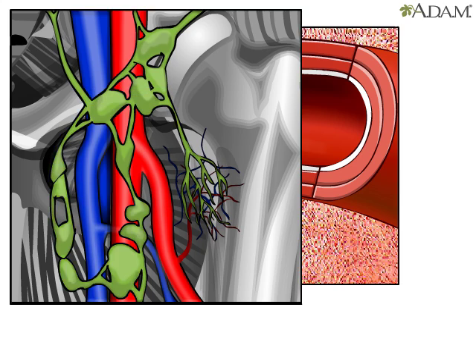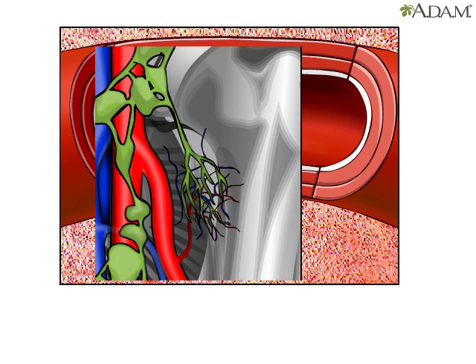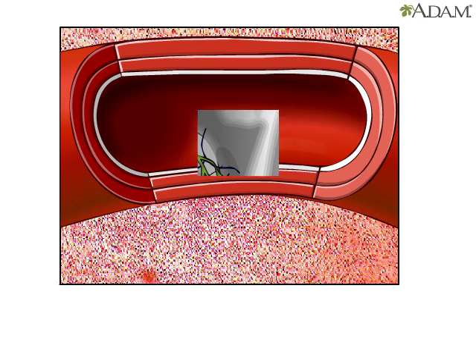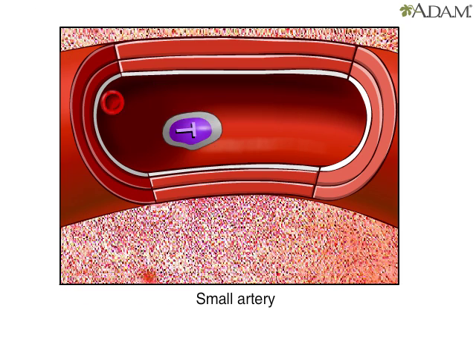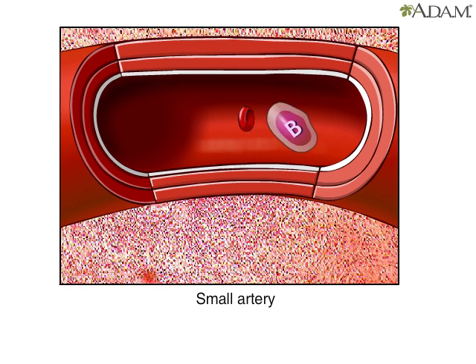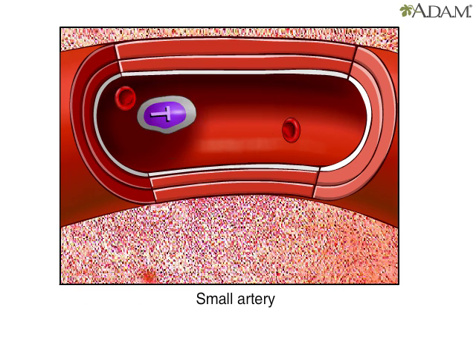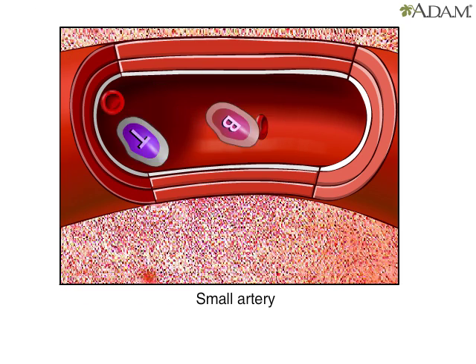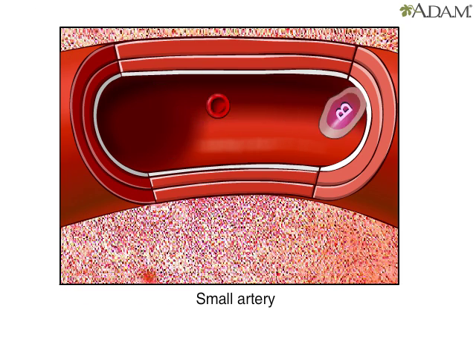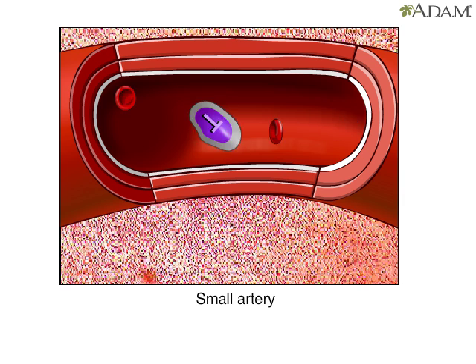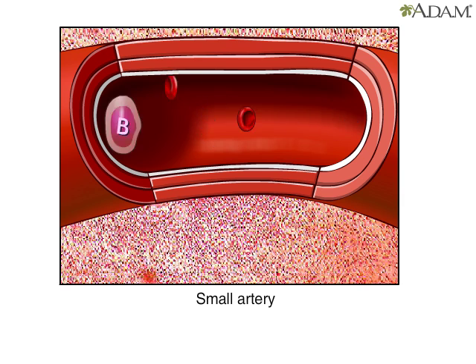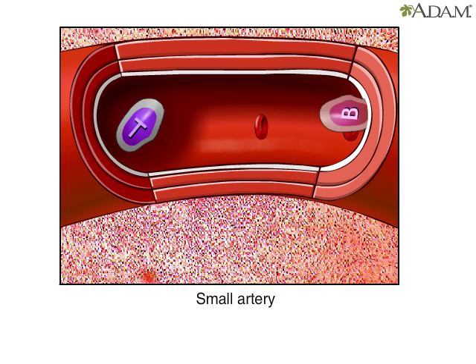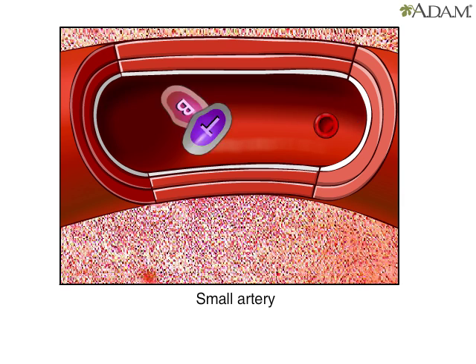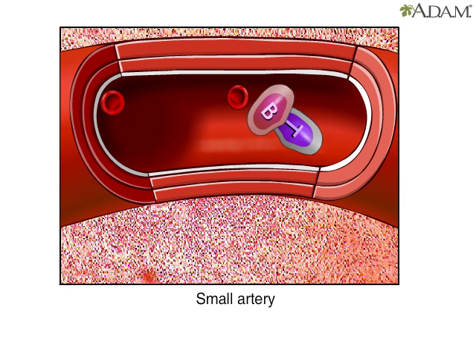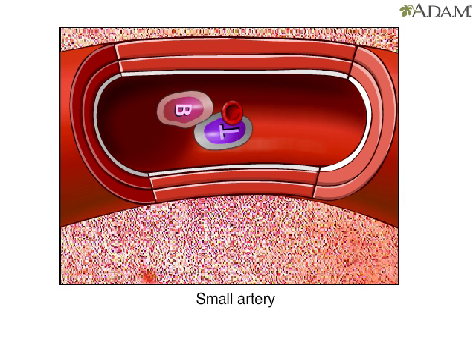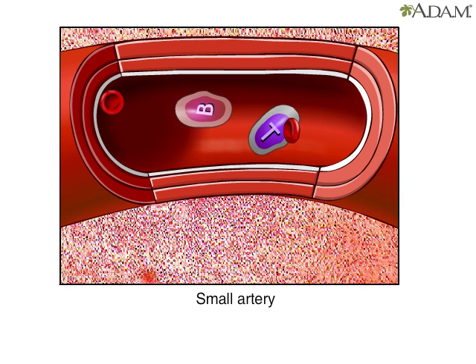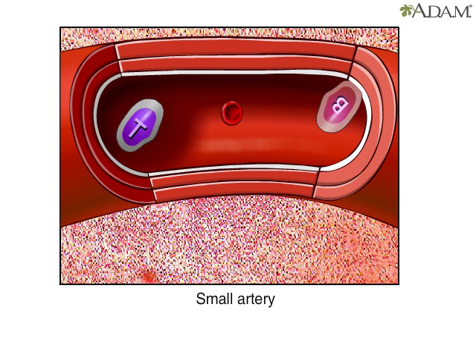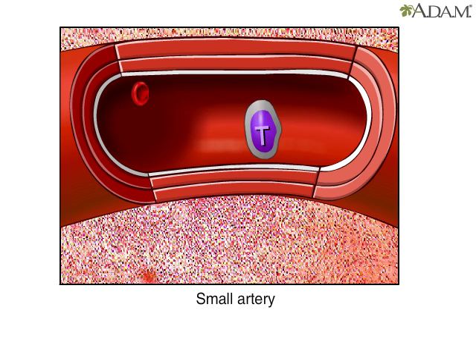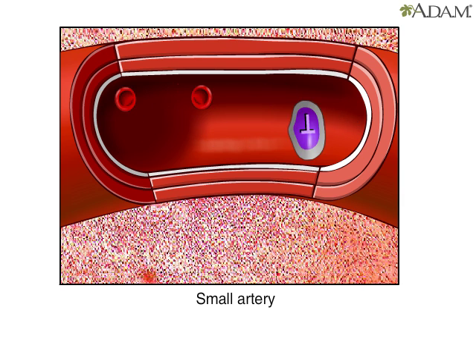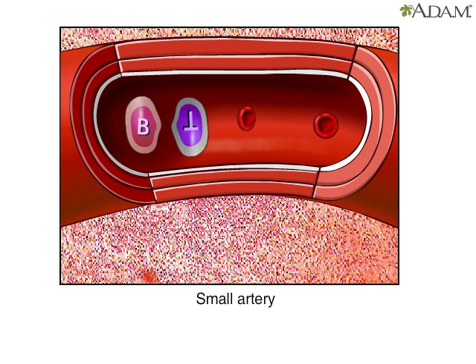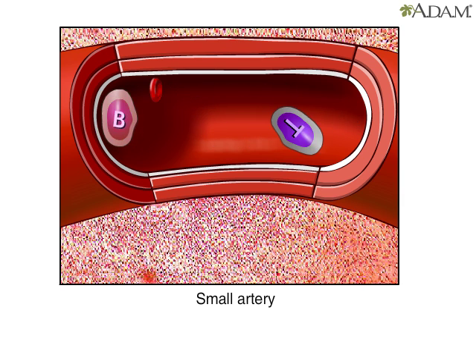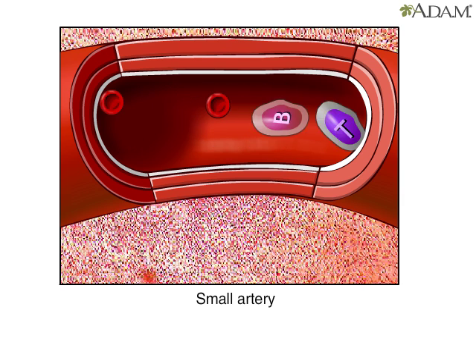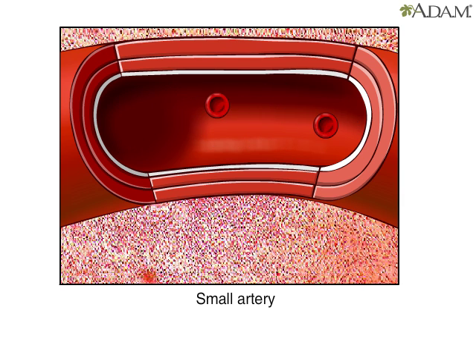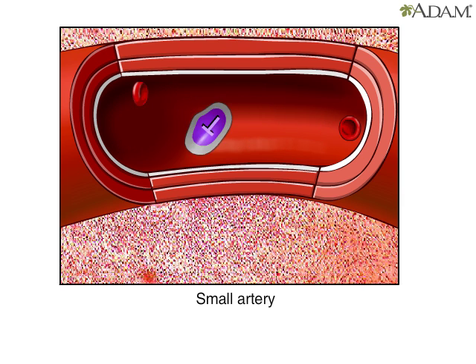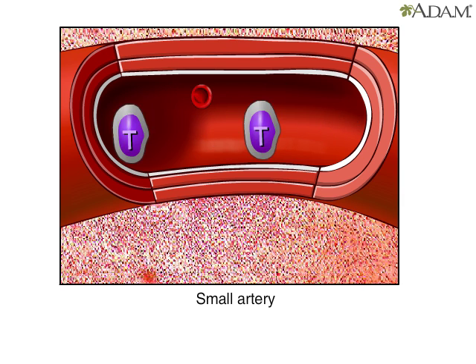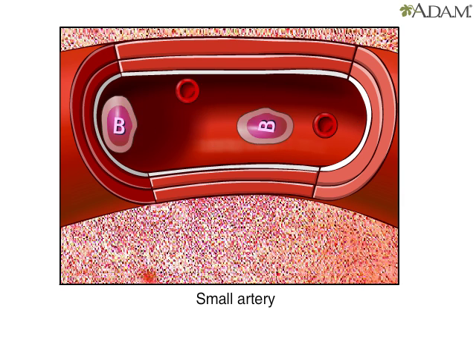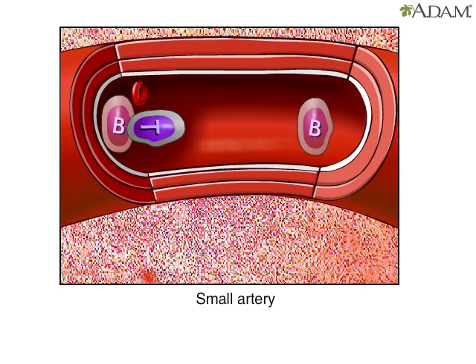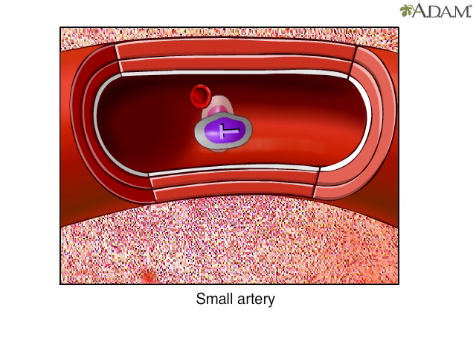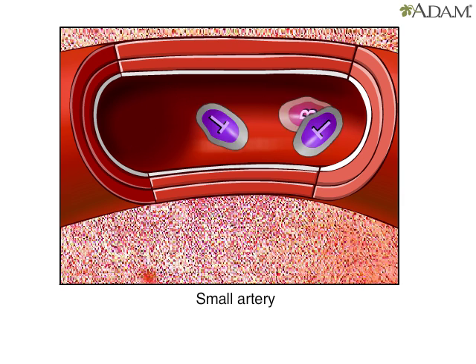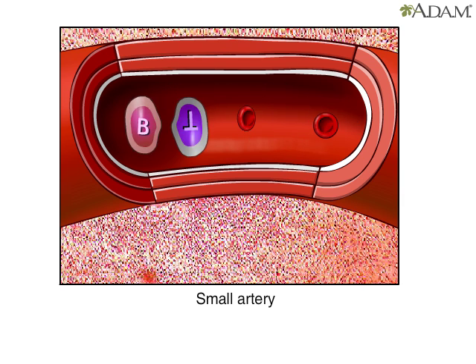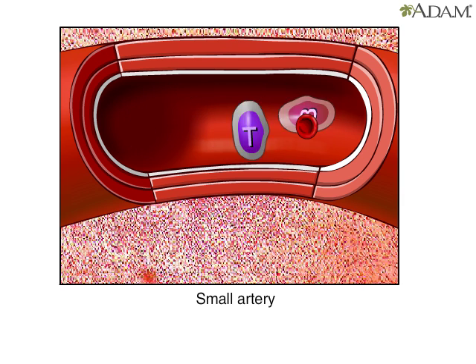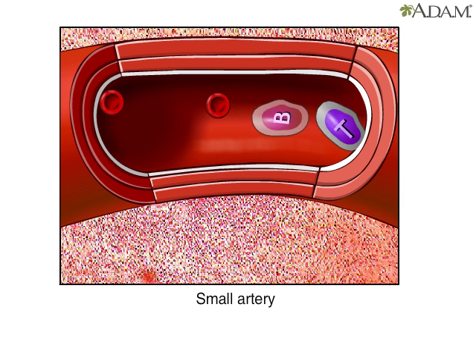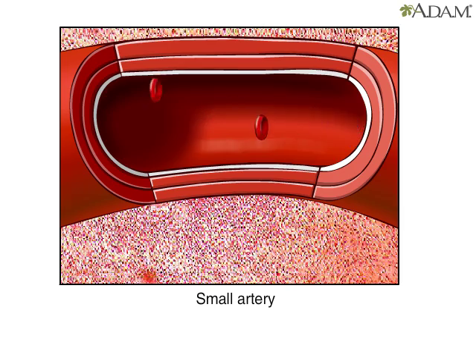B cells and T cells both circulate freely in blood and lymph, searching for foreign invaders.